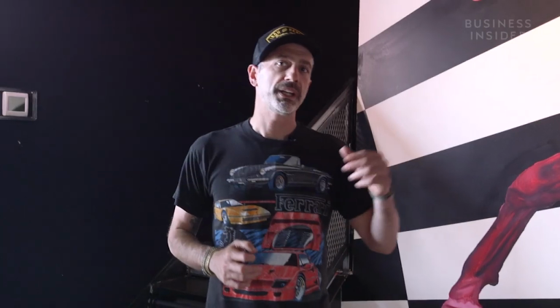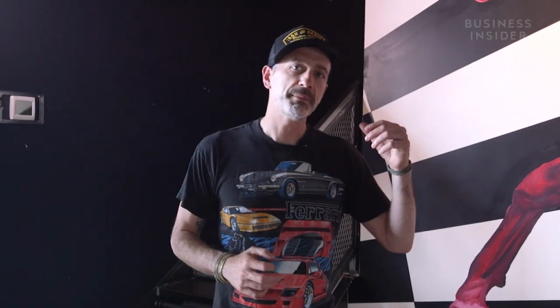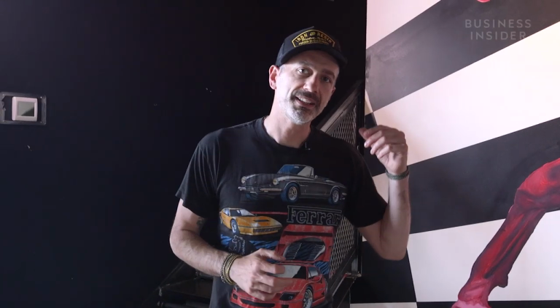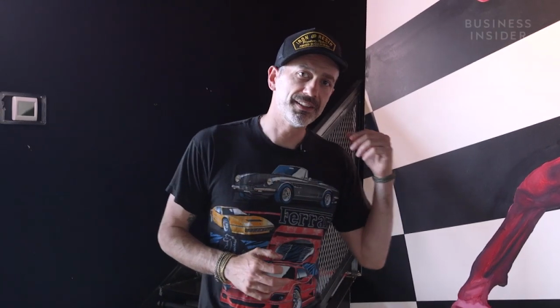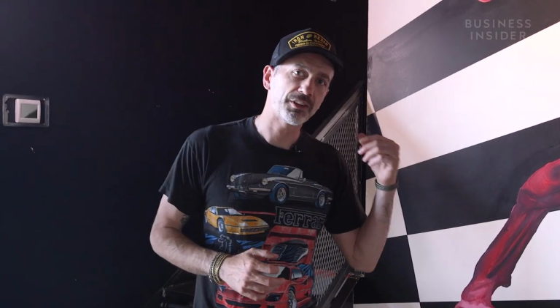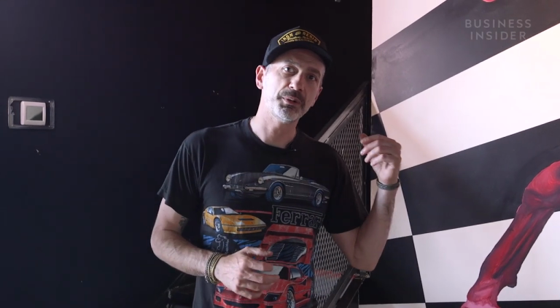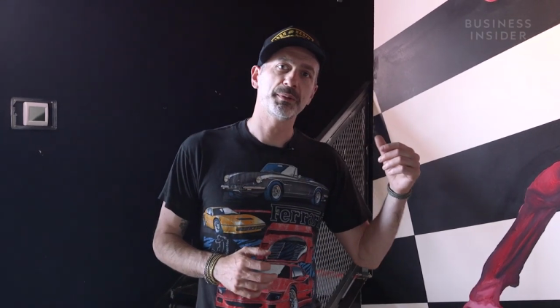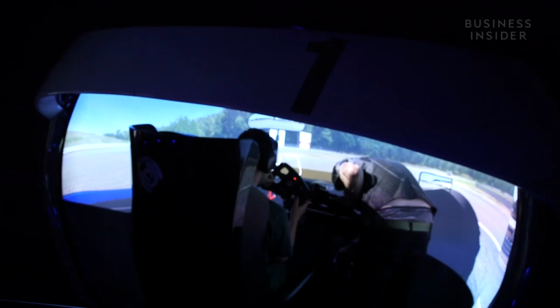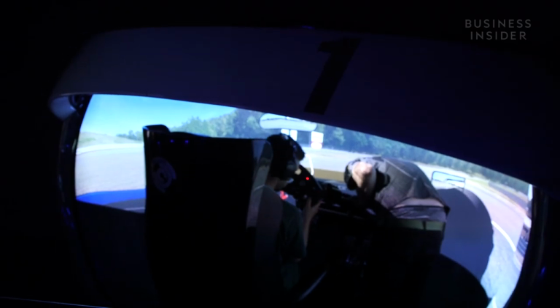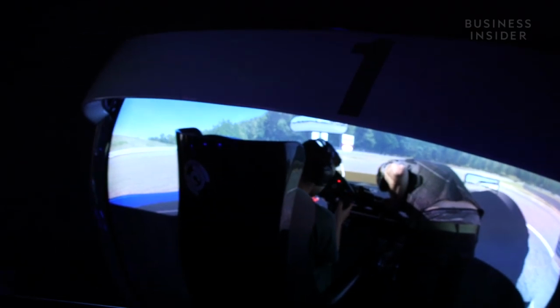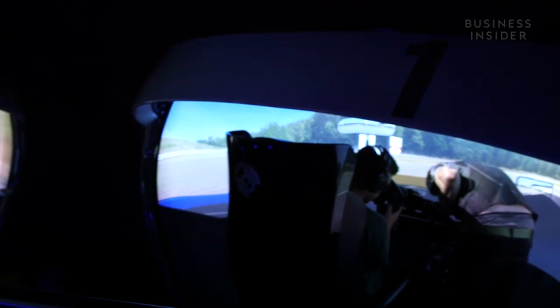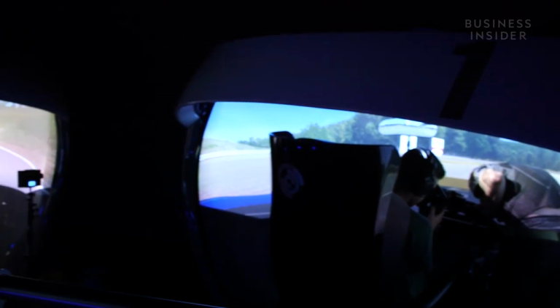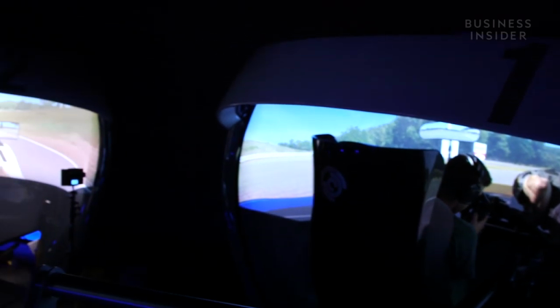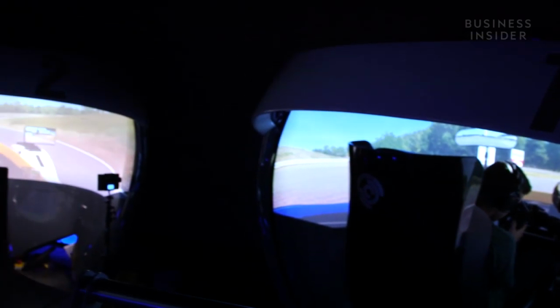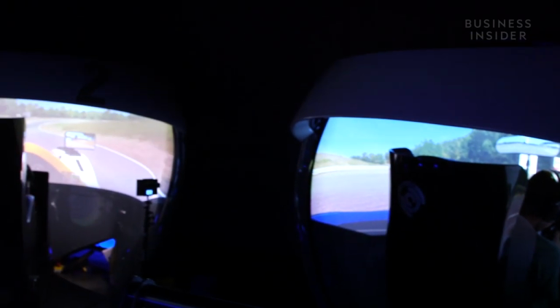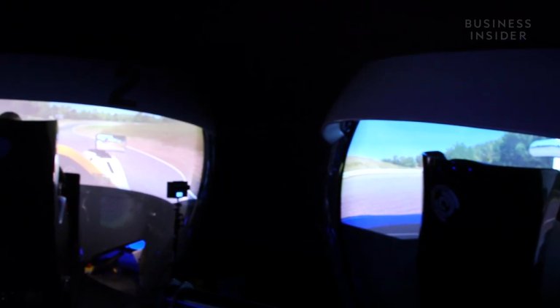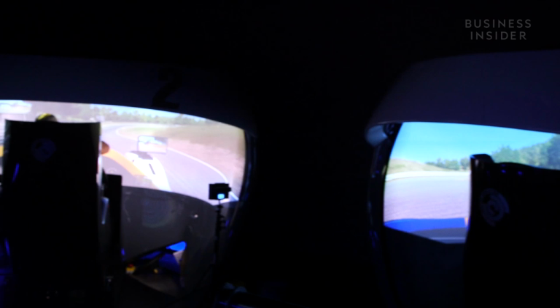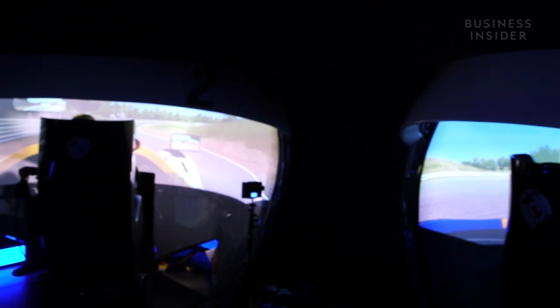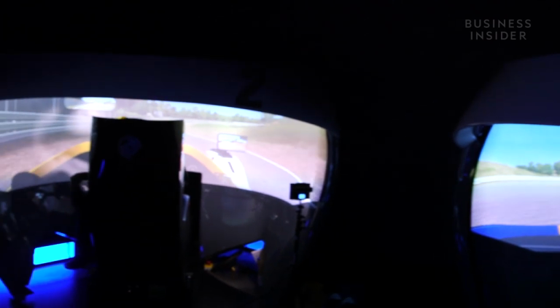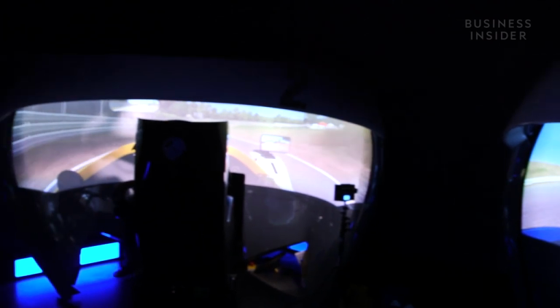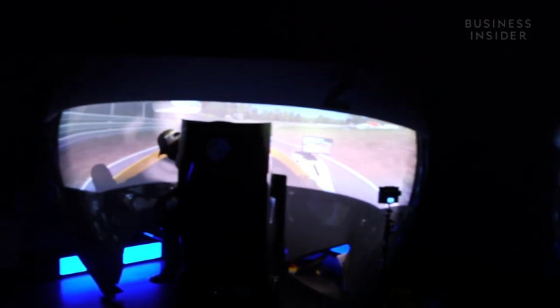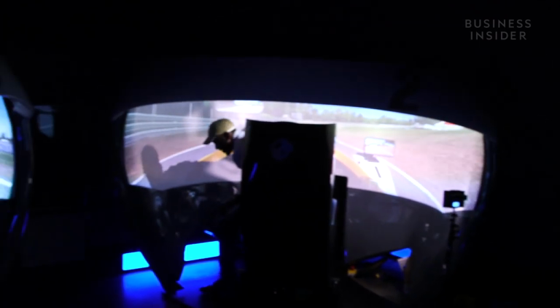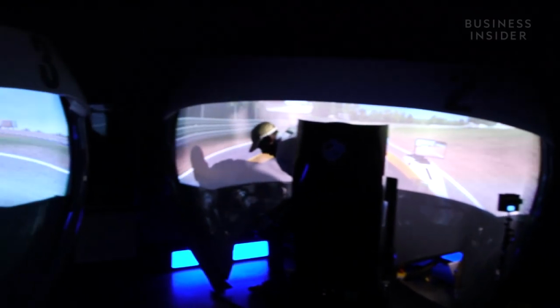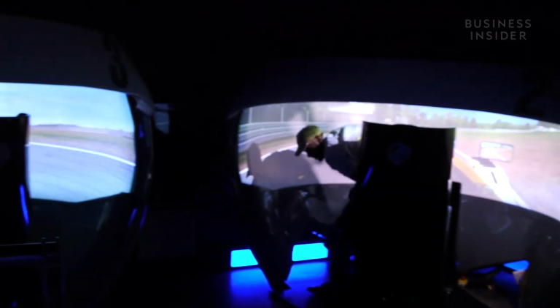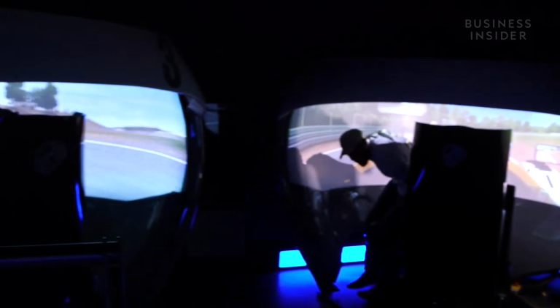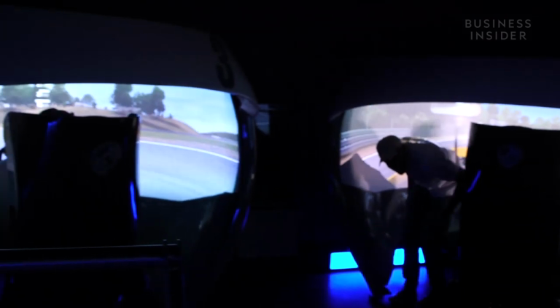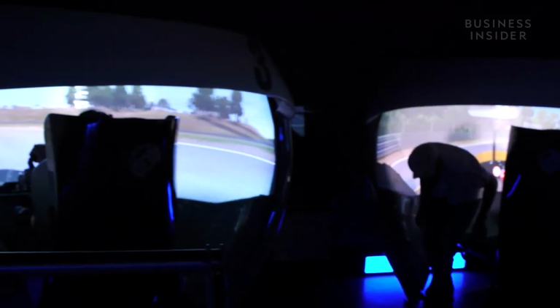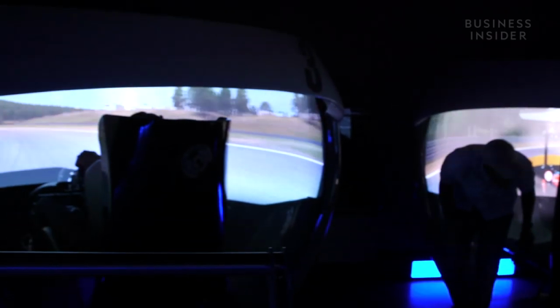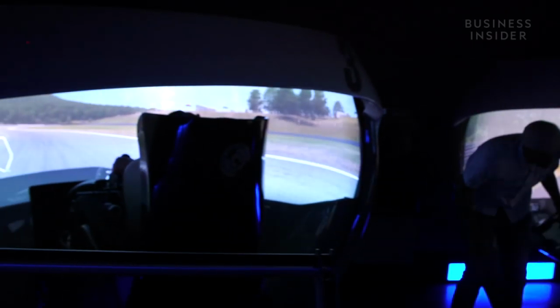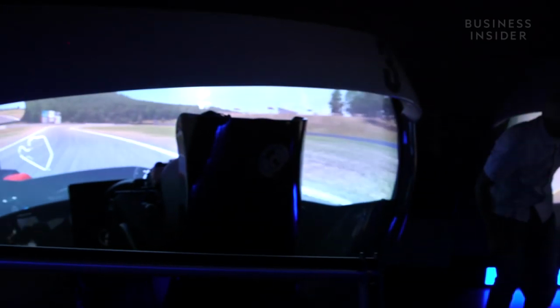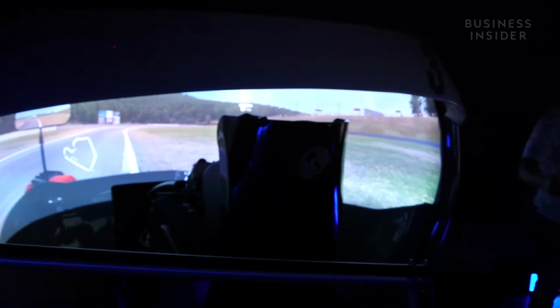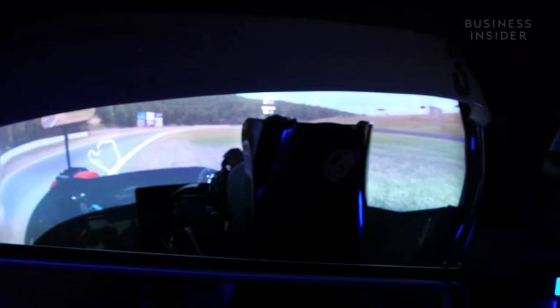Behind me, down this hallway, we have the most advanced simulator room in the country. It's where we do all of our racing and competition.